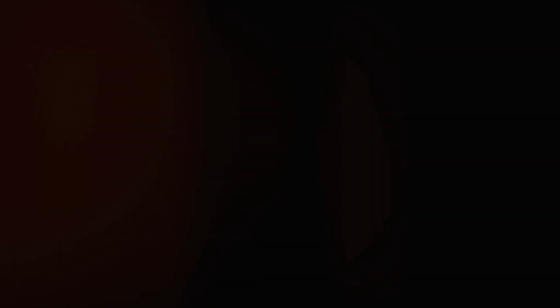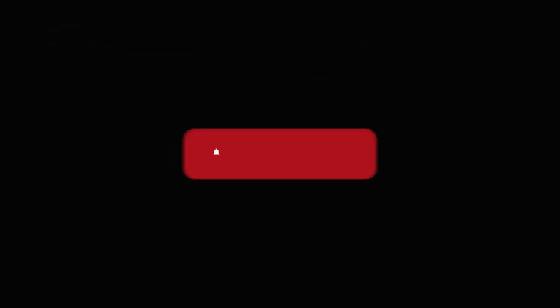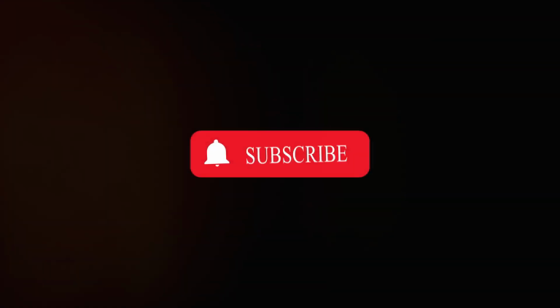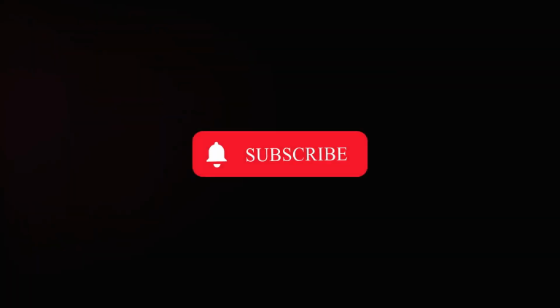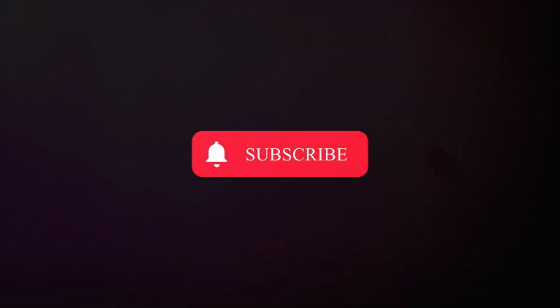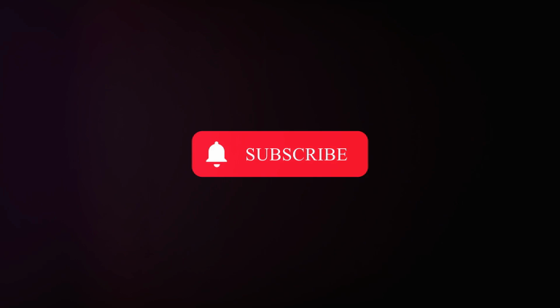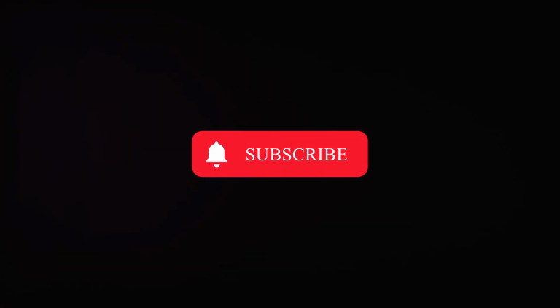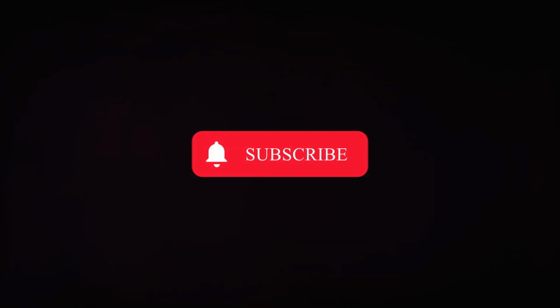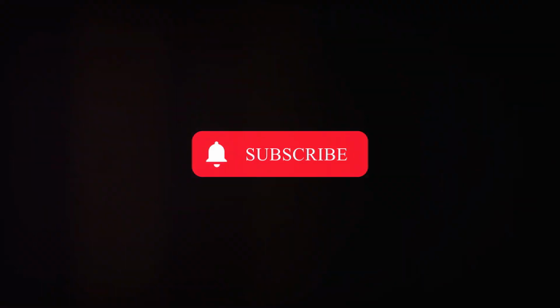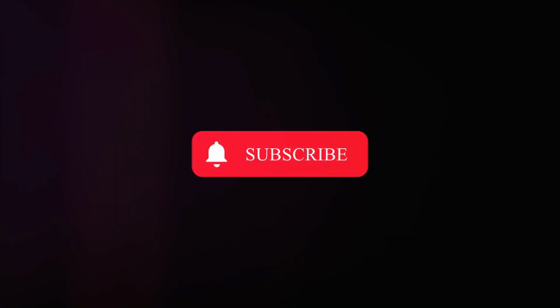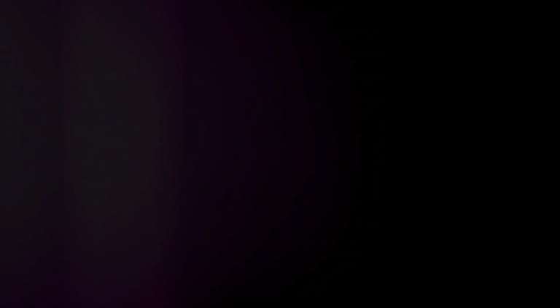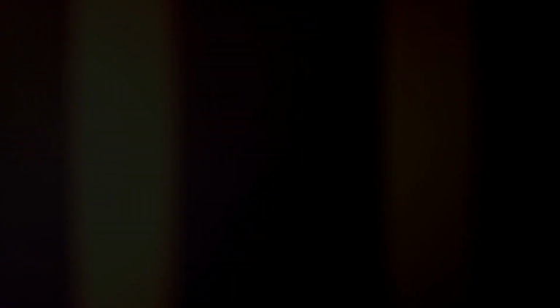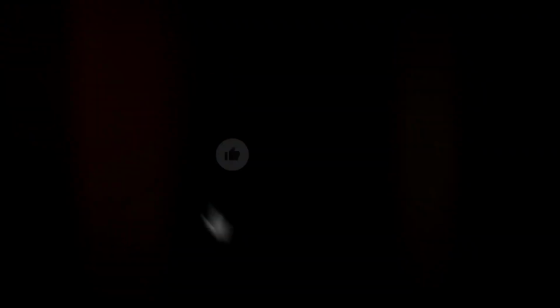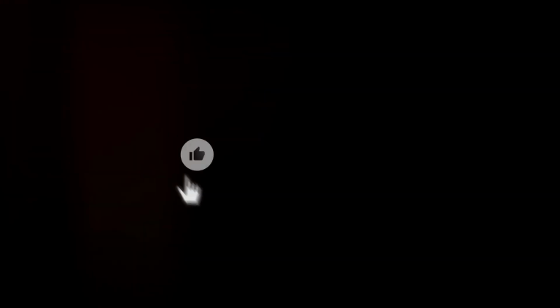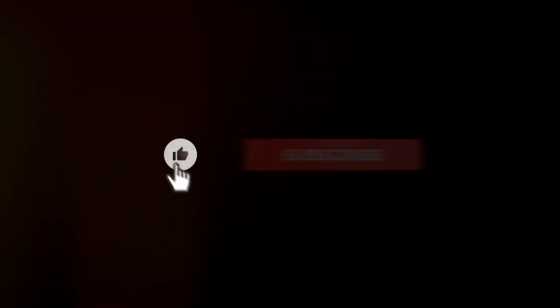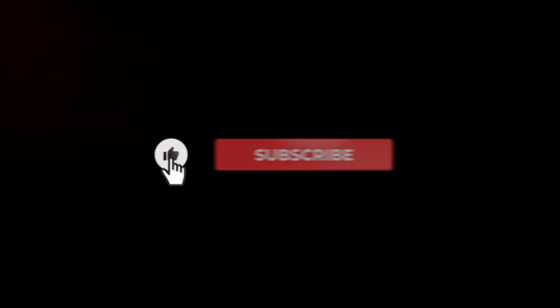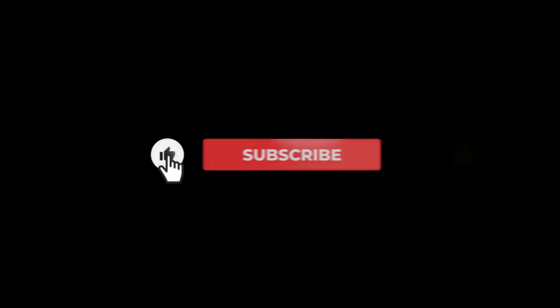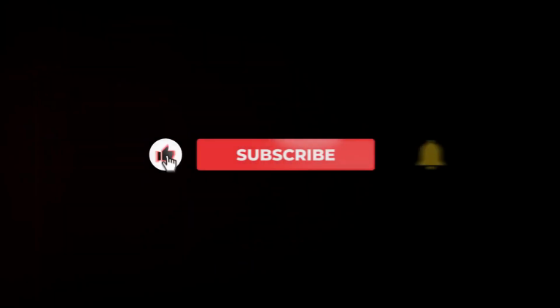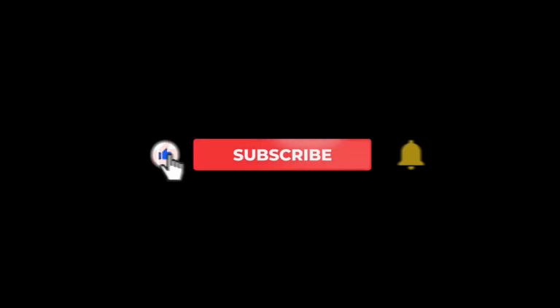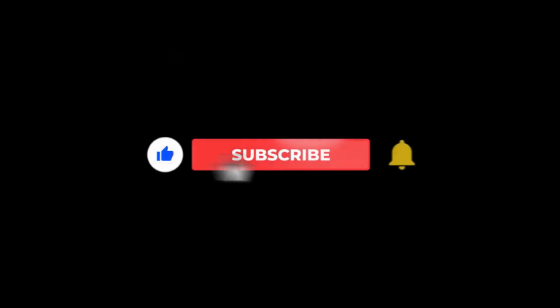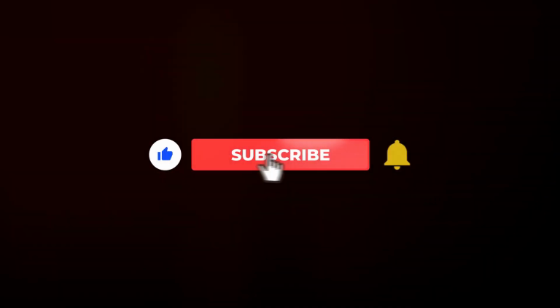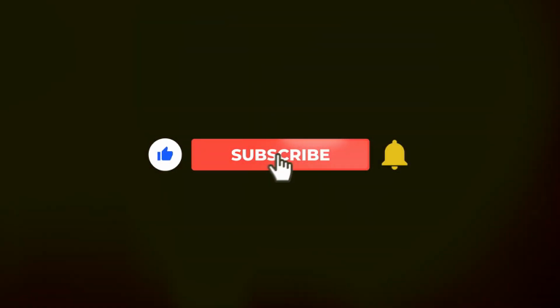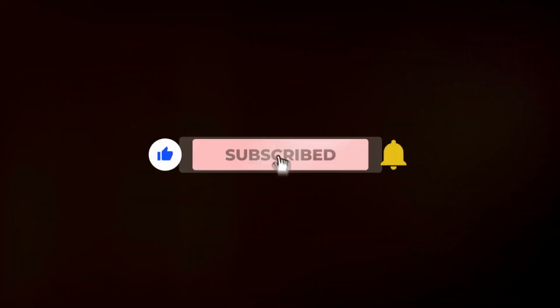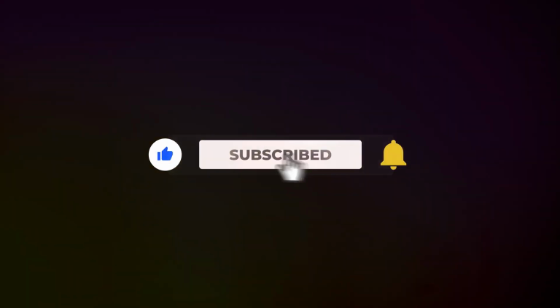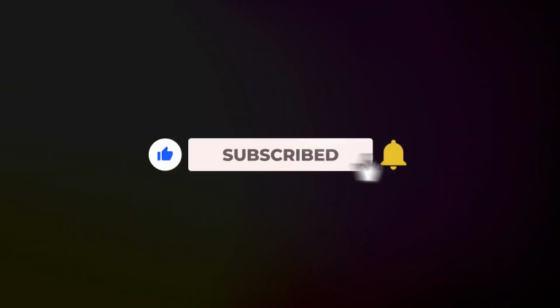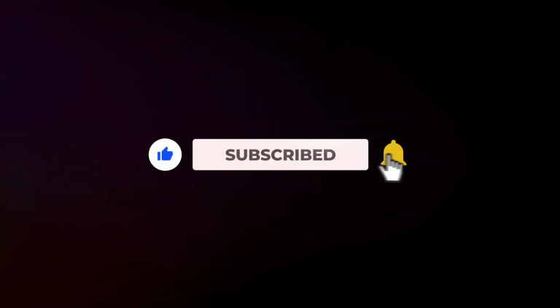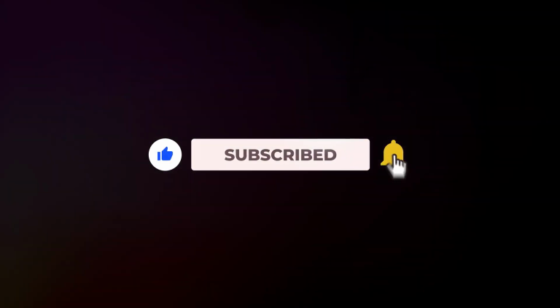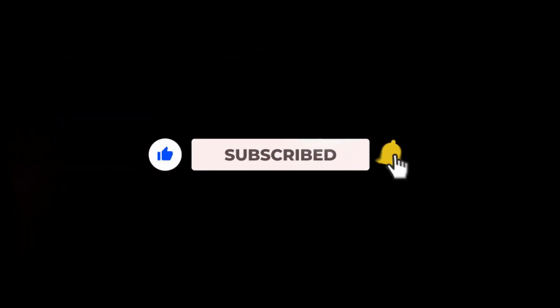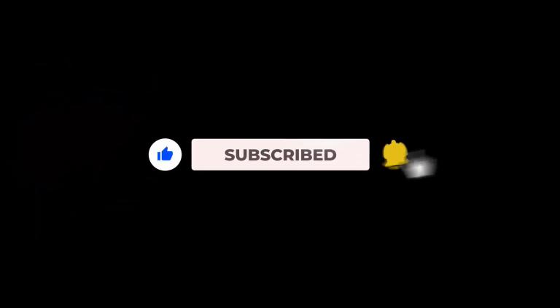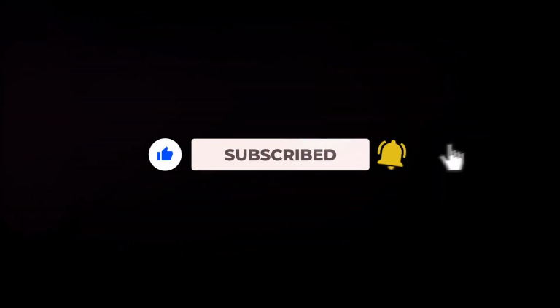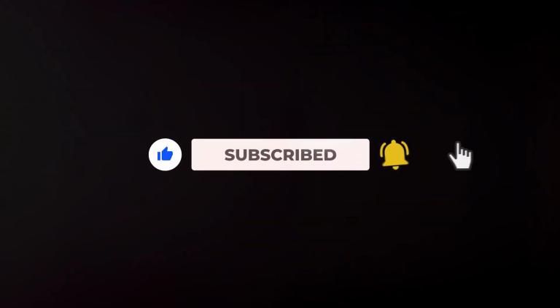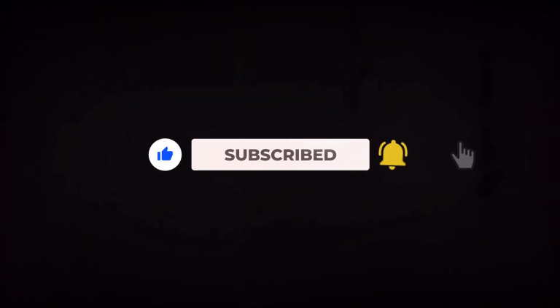Before we dive in, make sure you hit that subscribe button and ring the bell so you don't miss any of our colorful experiments.